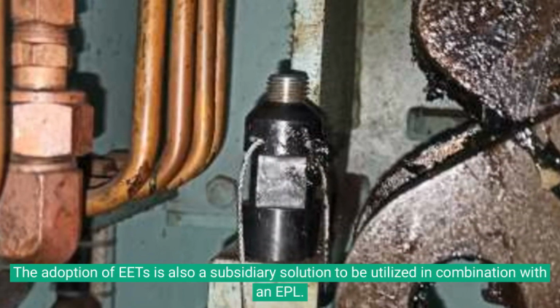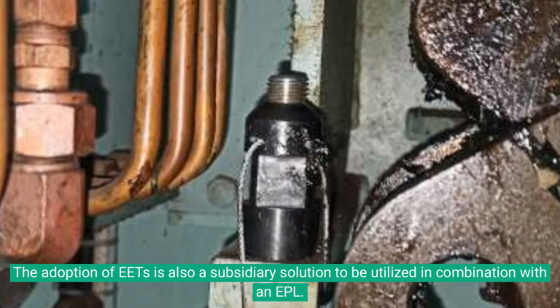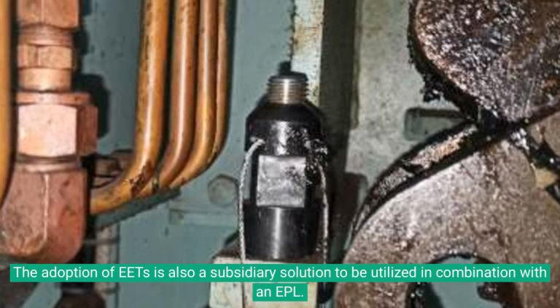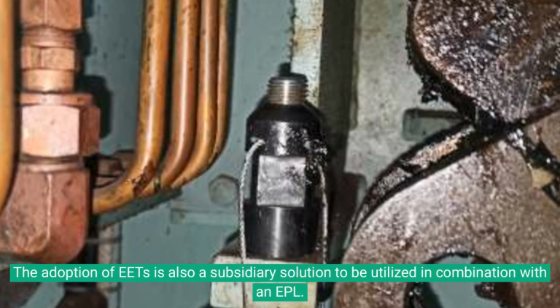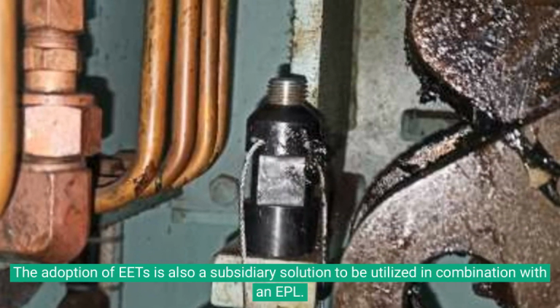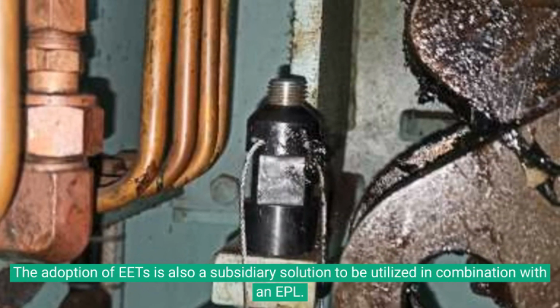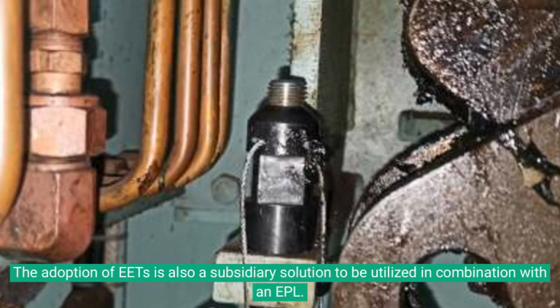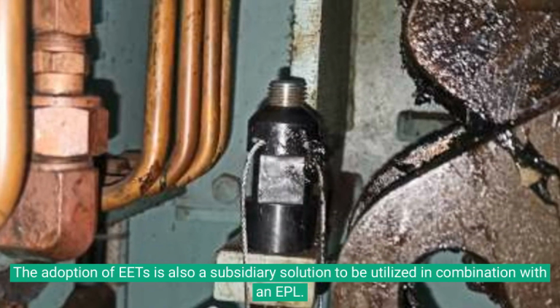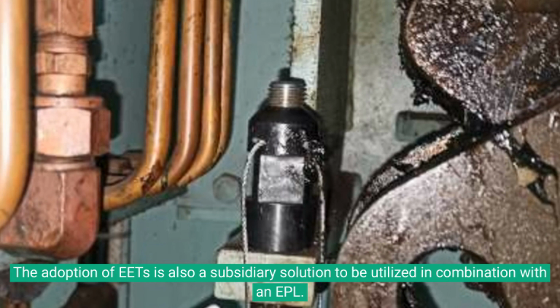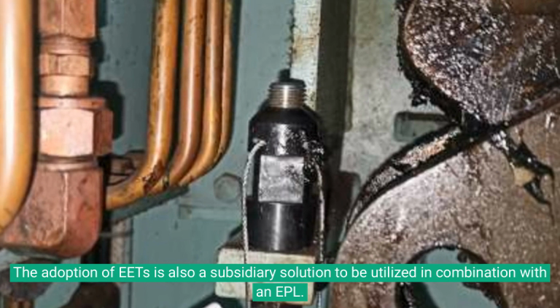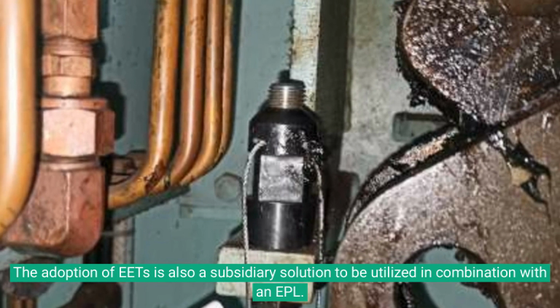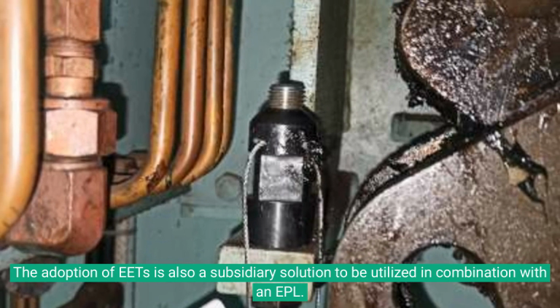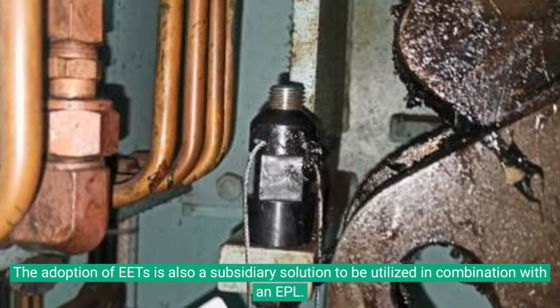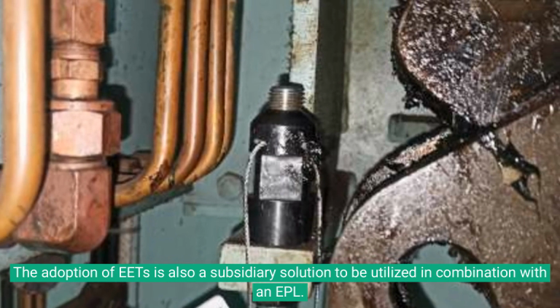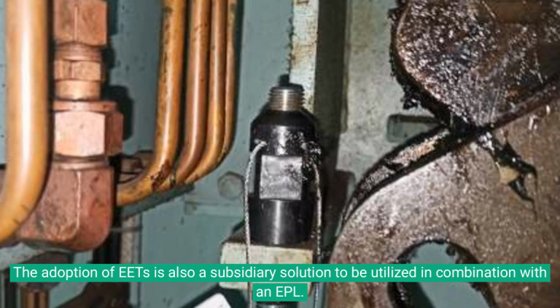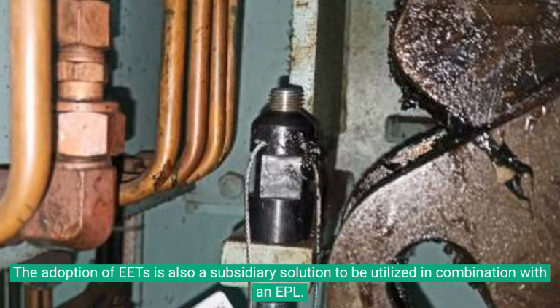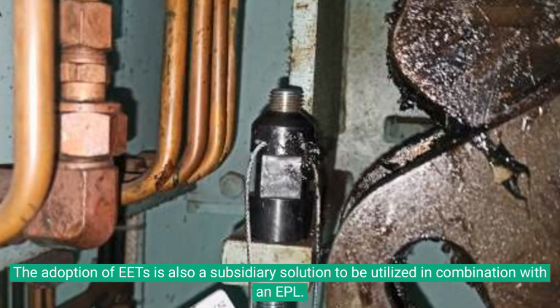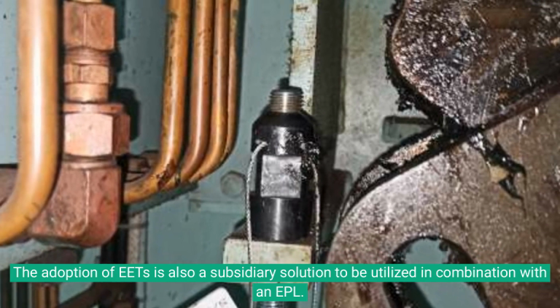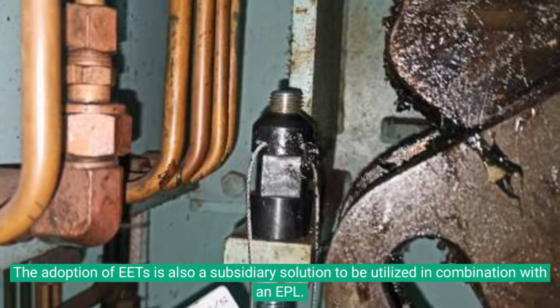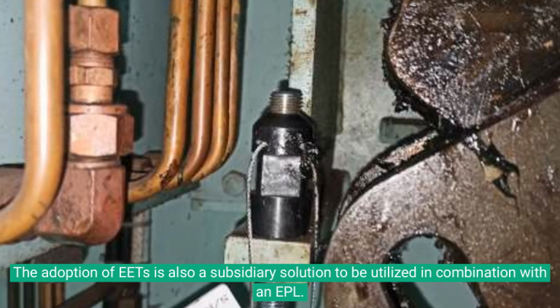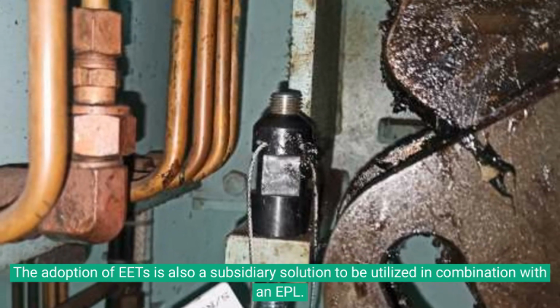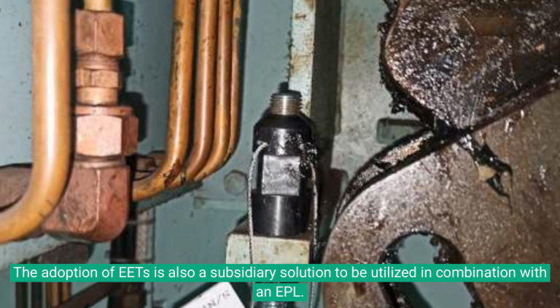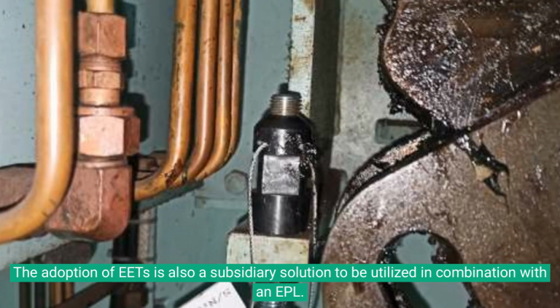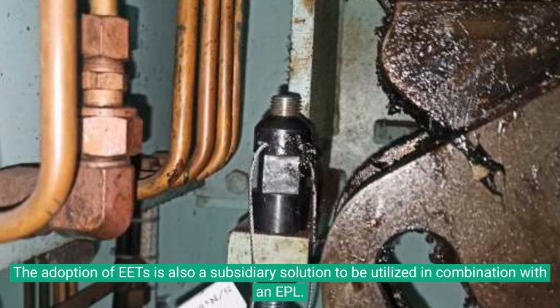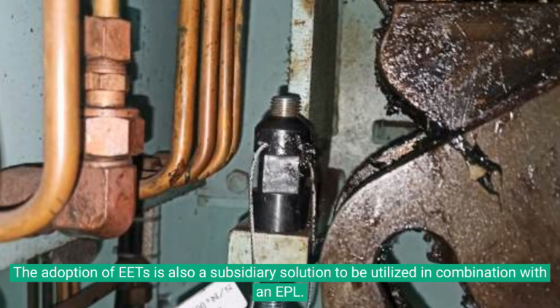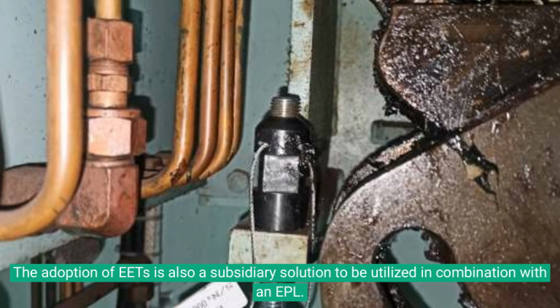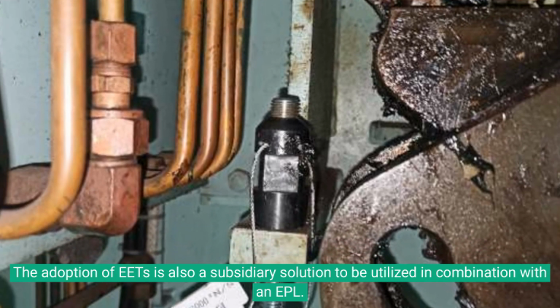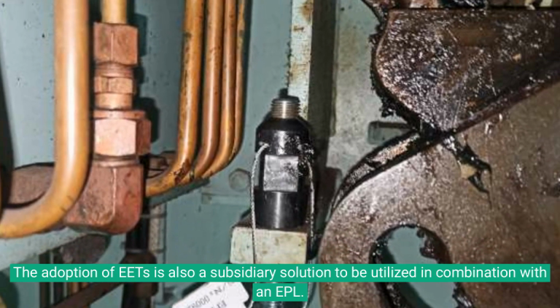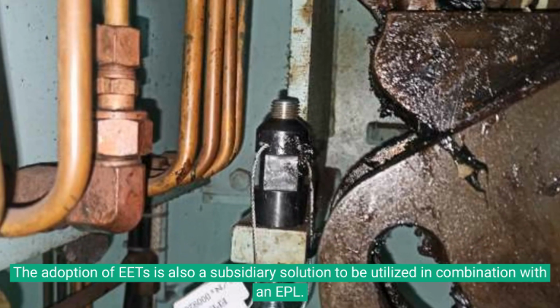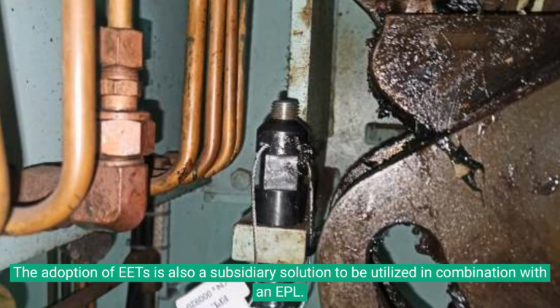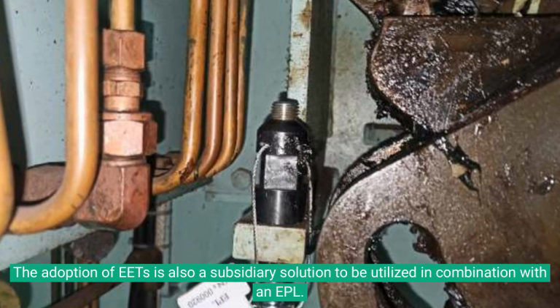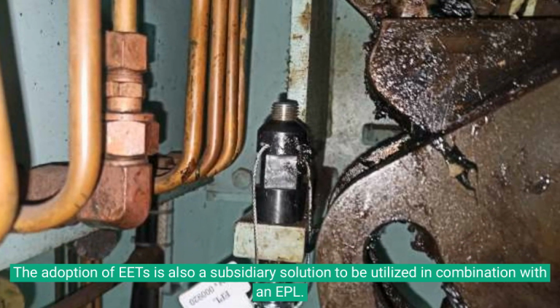The adoption of EETs is also a subsidiary solution to be utilized in combination with an EPL.